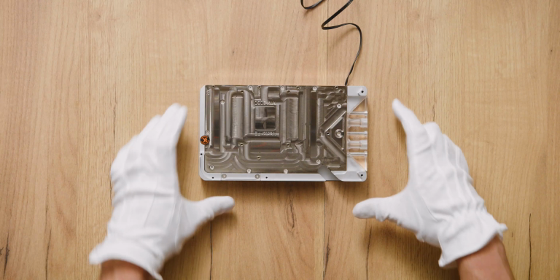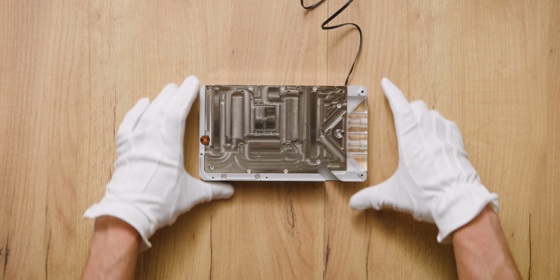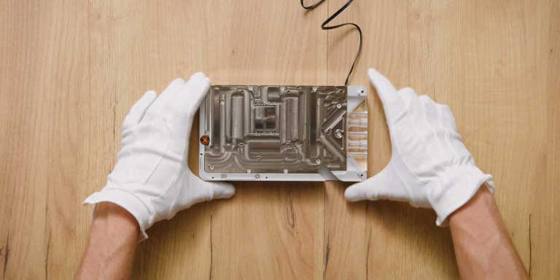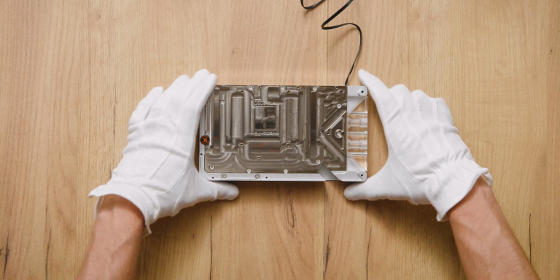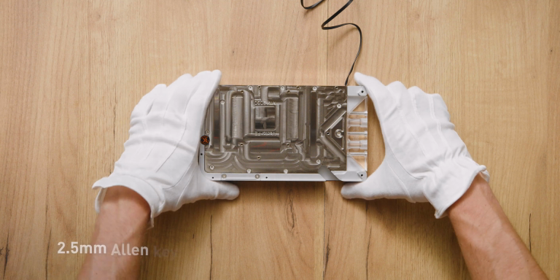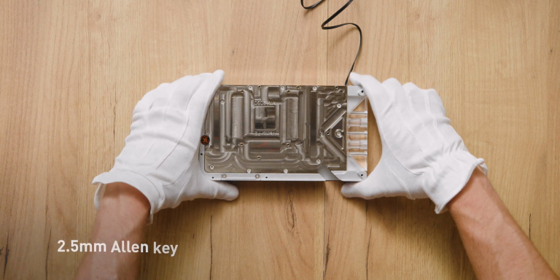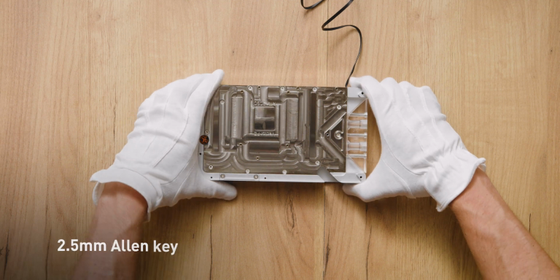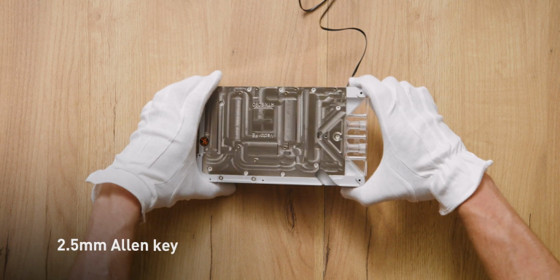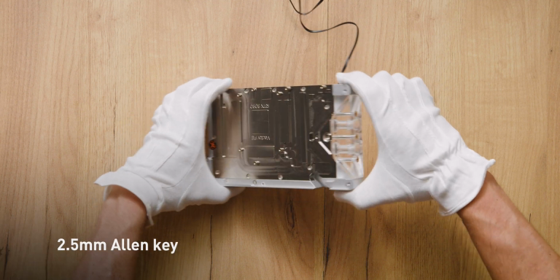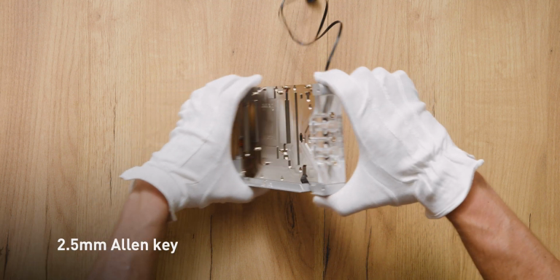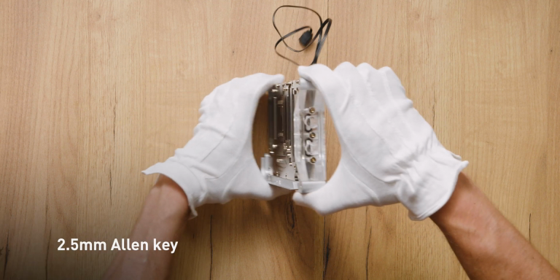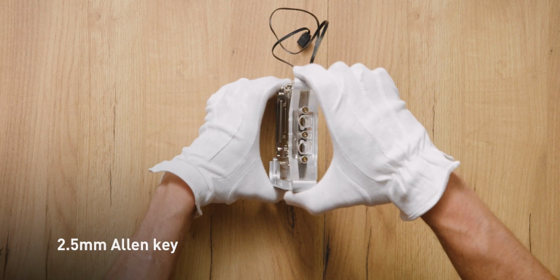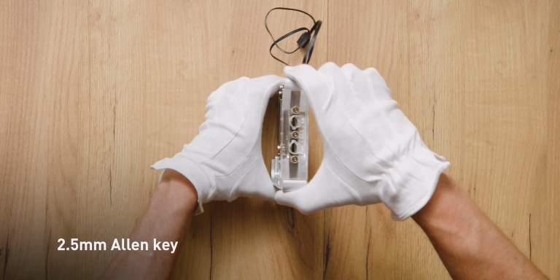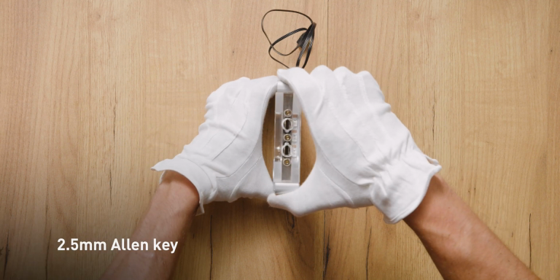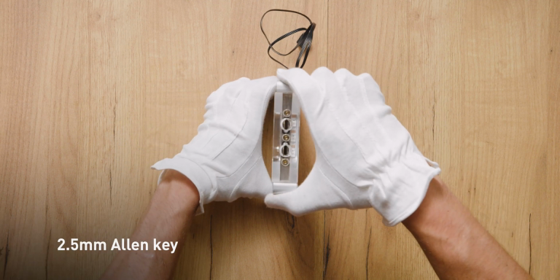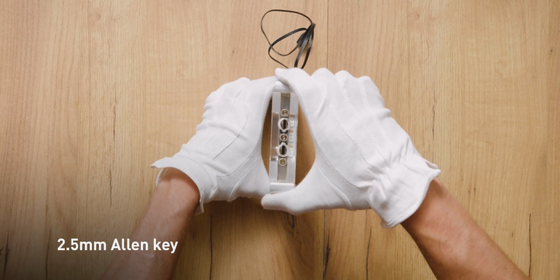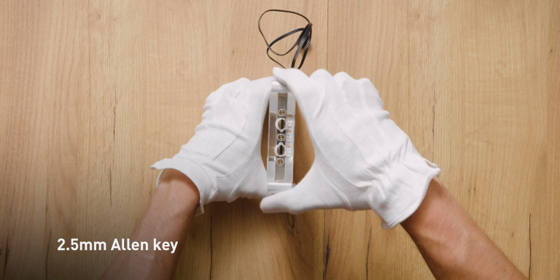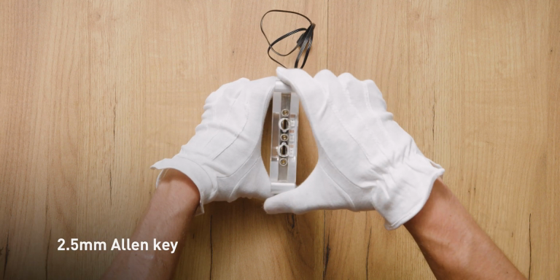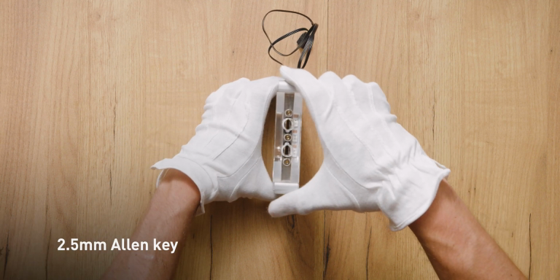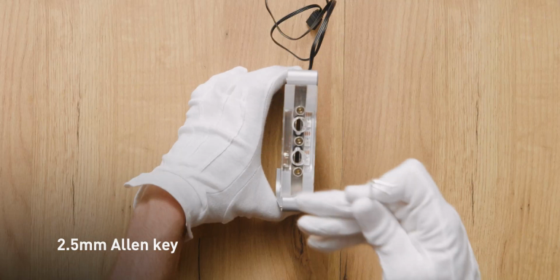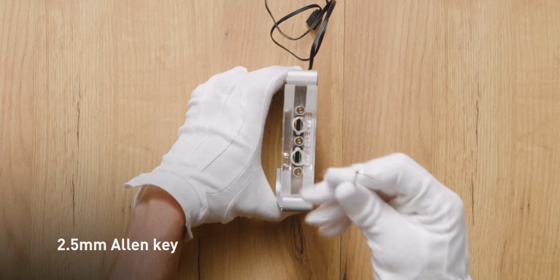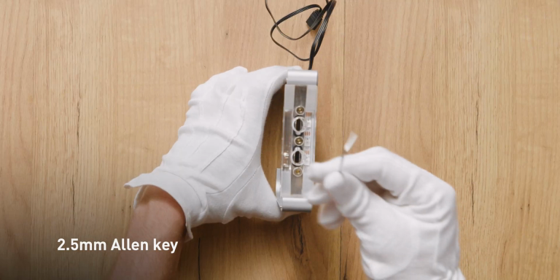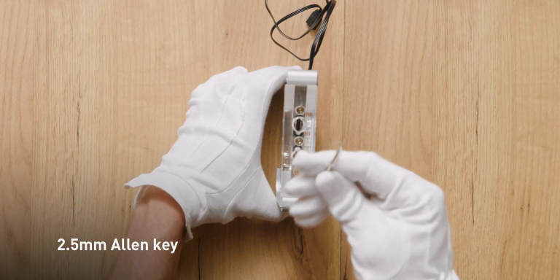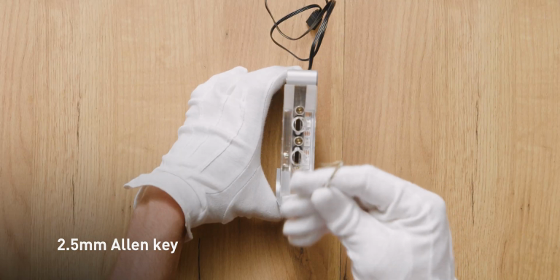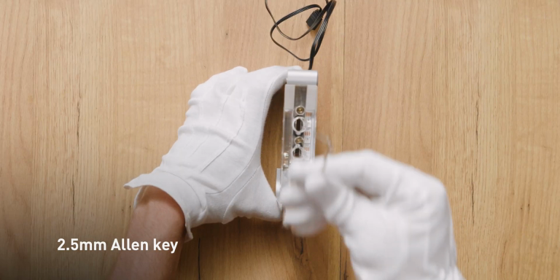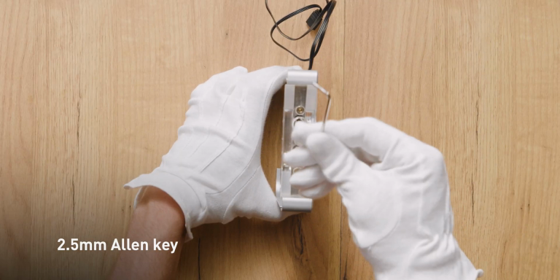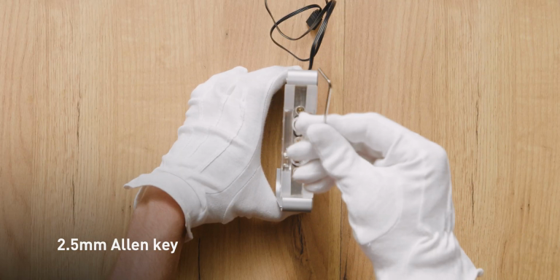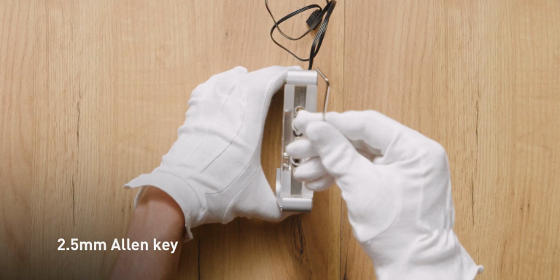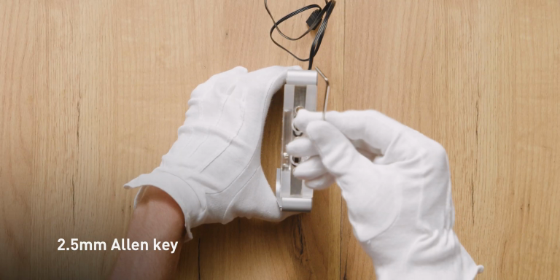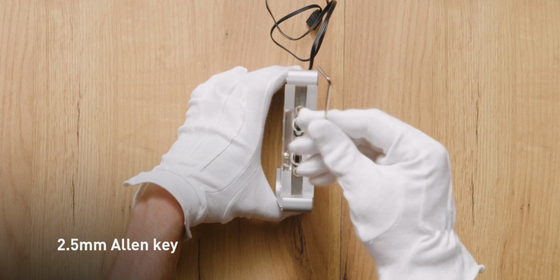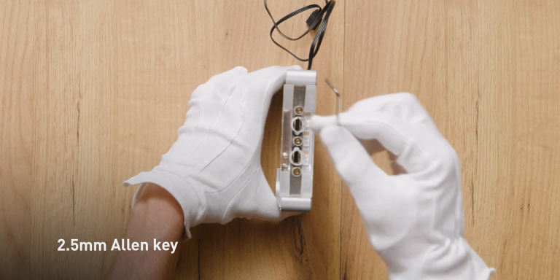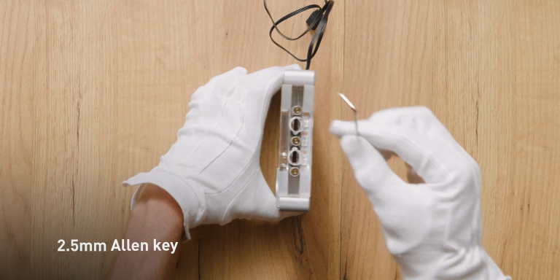Step 1. Remove the terminal and the two O-rings with a 2.5mm Allen key.